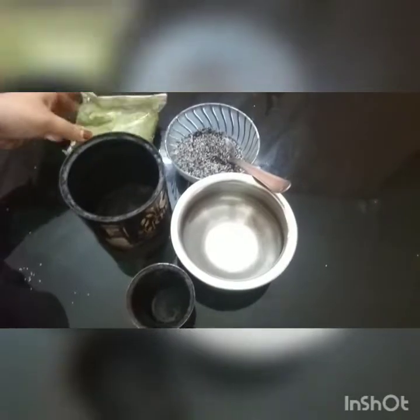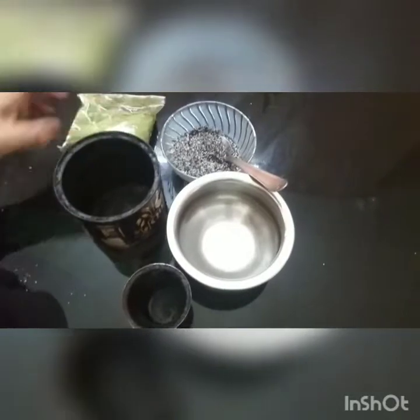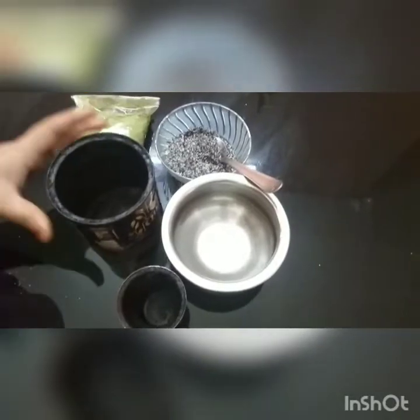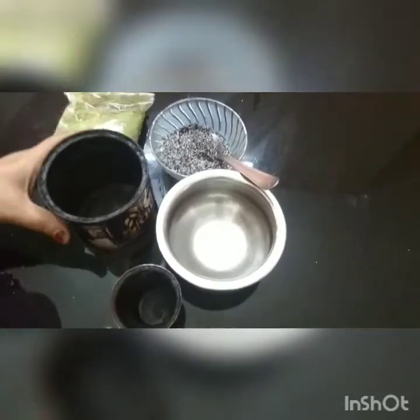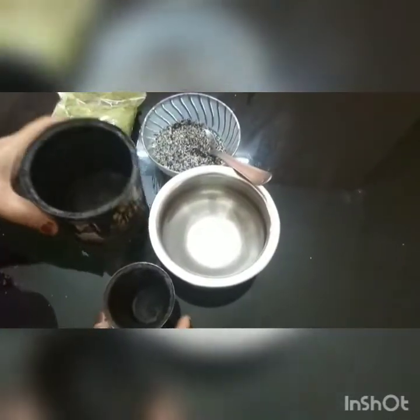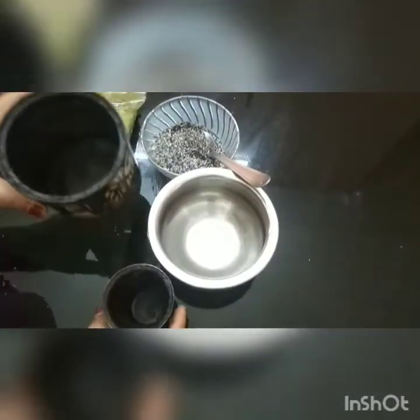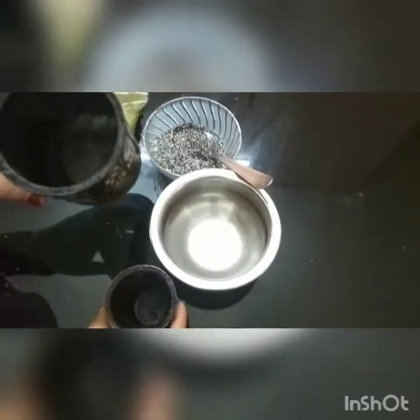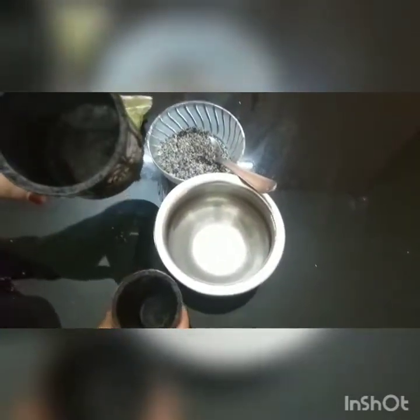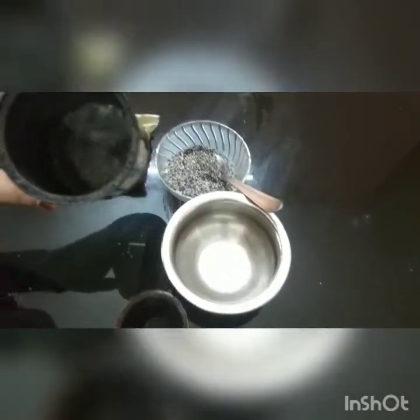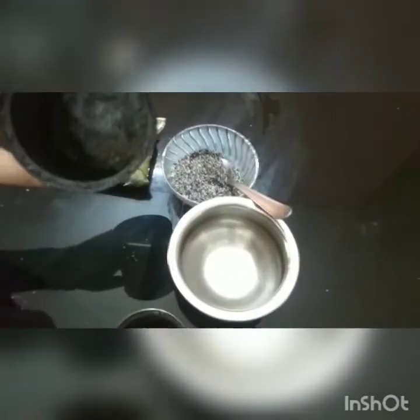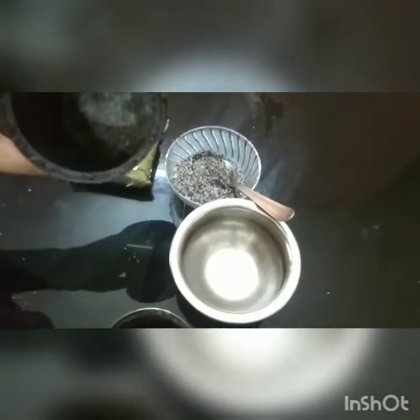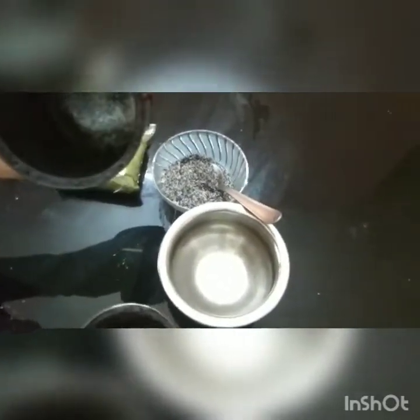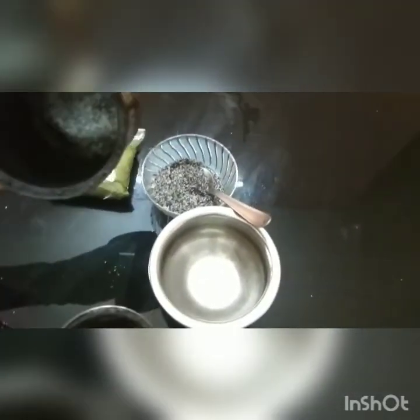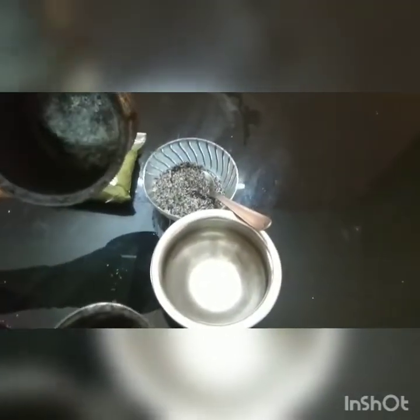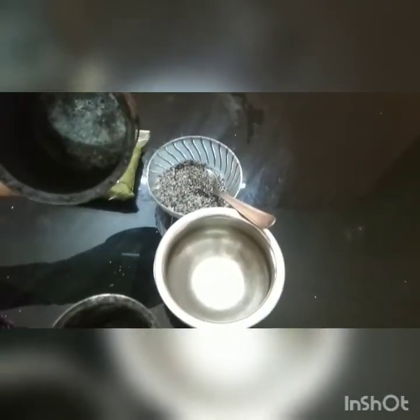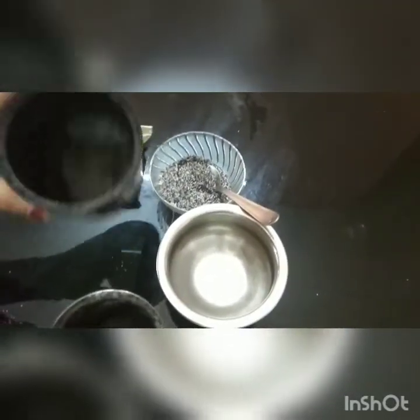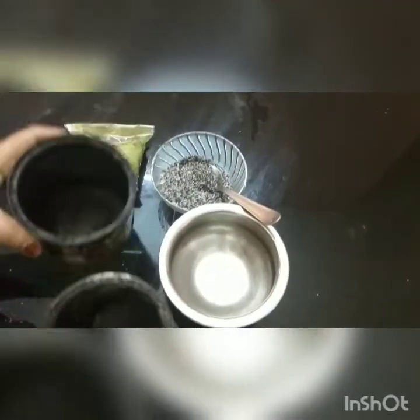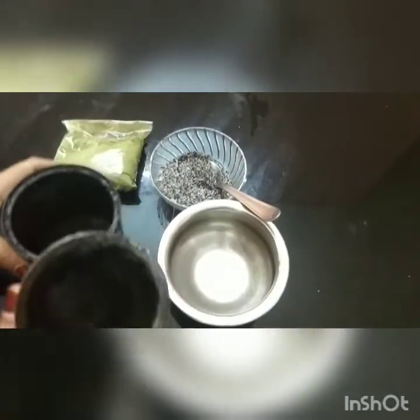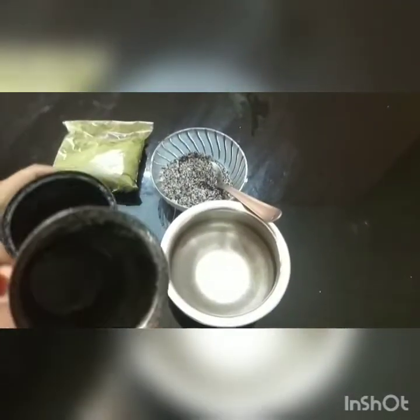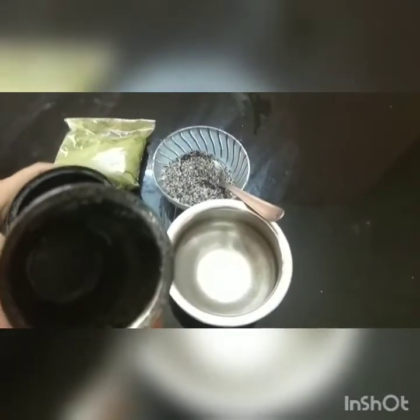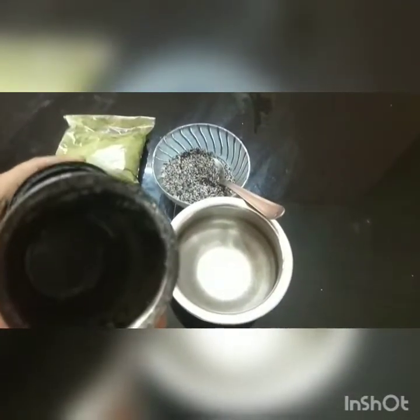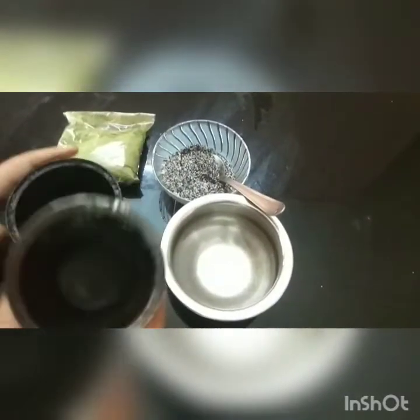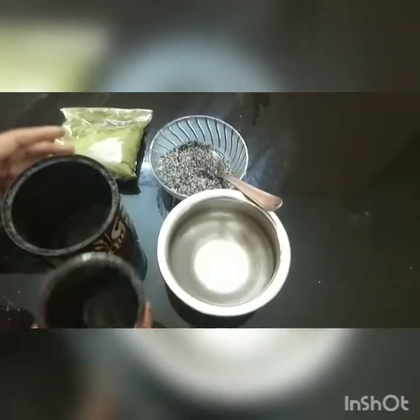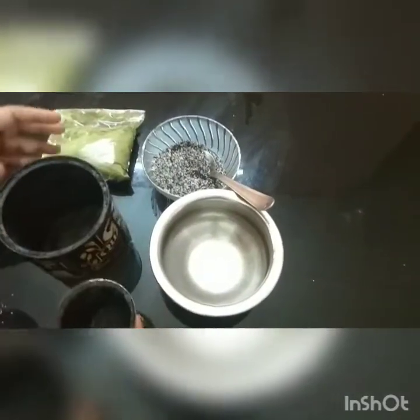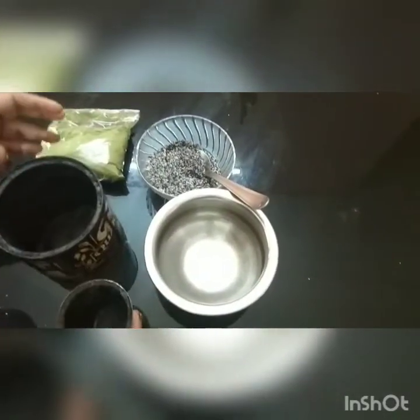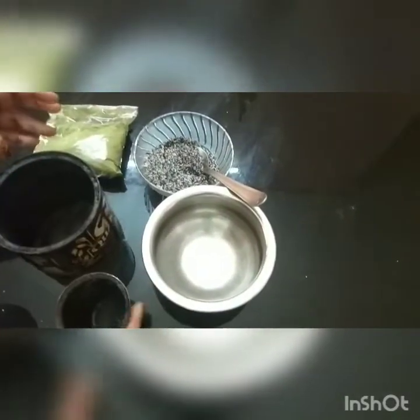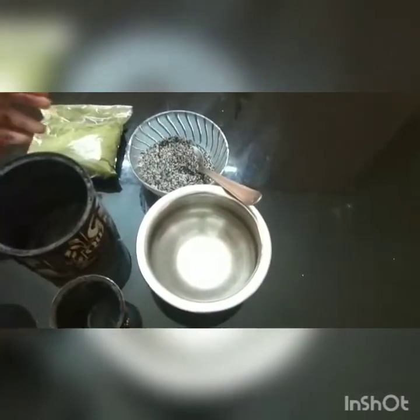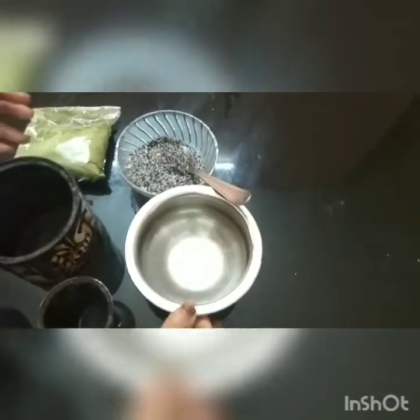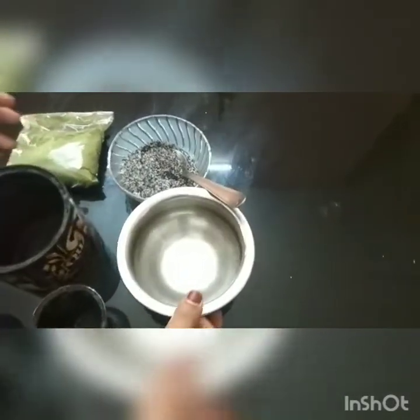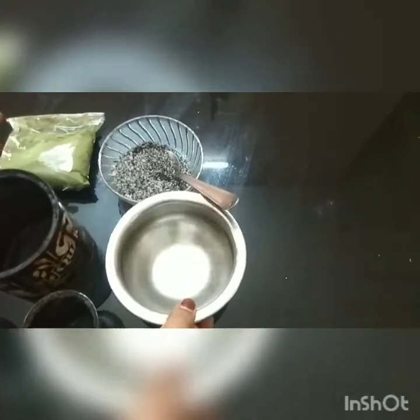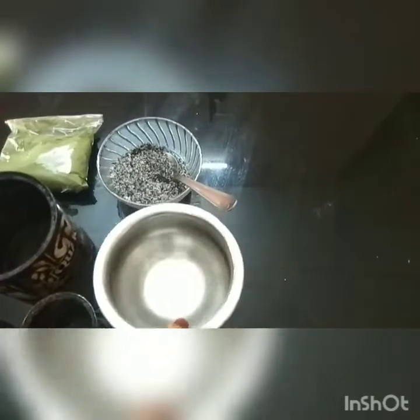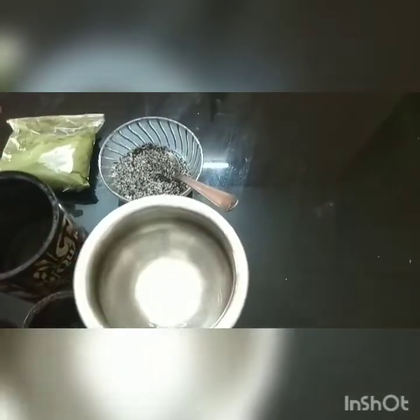You can use liquid. You can use a little bit of a steel bowl.